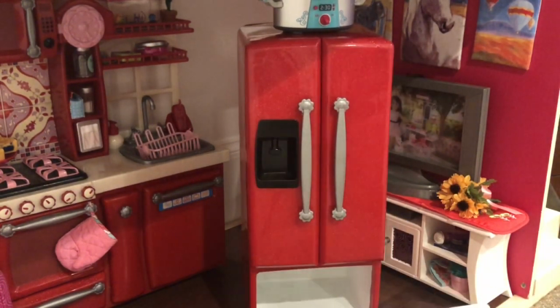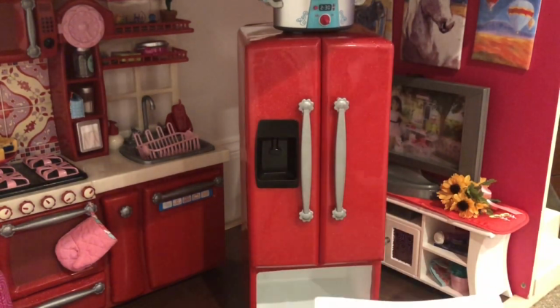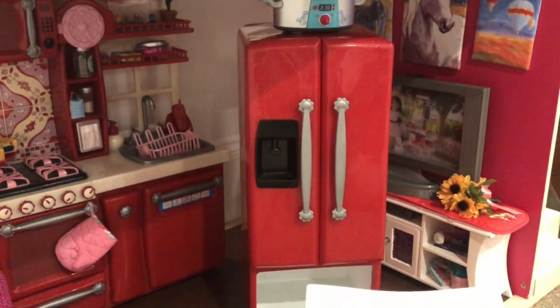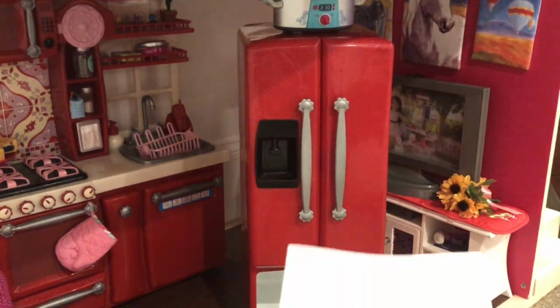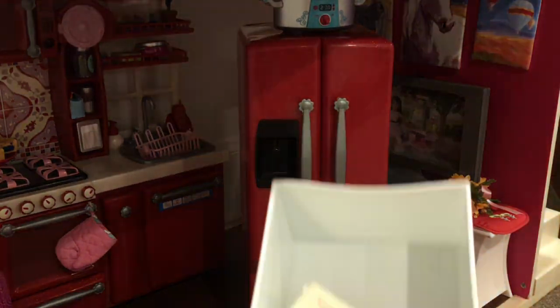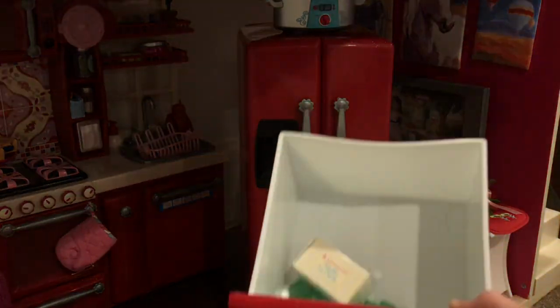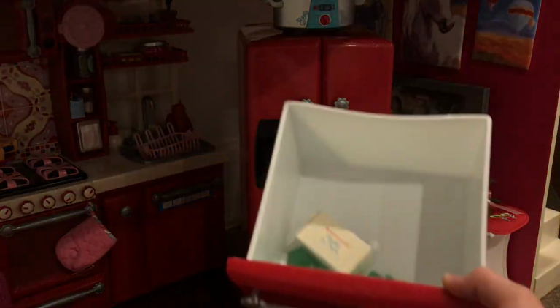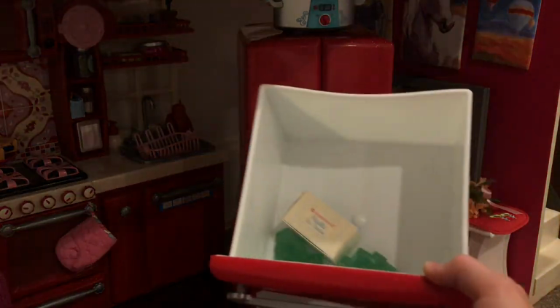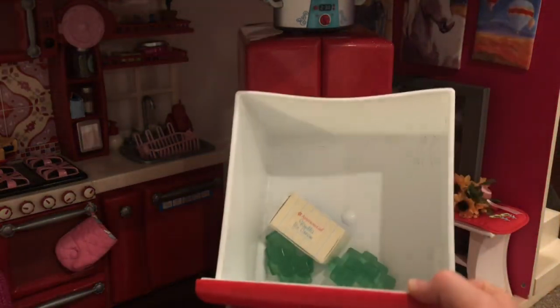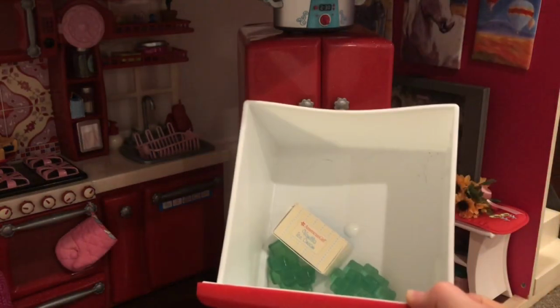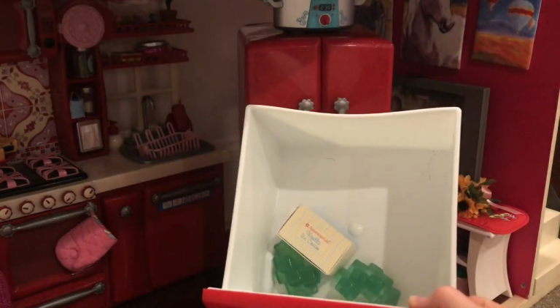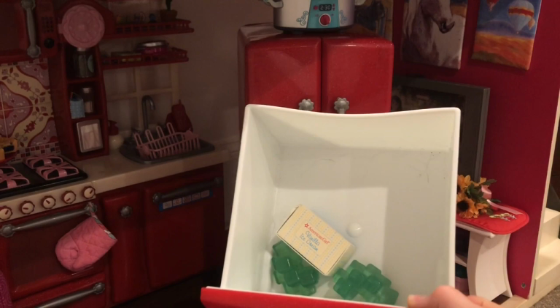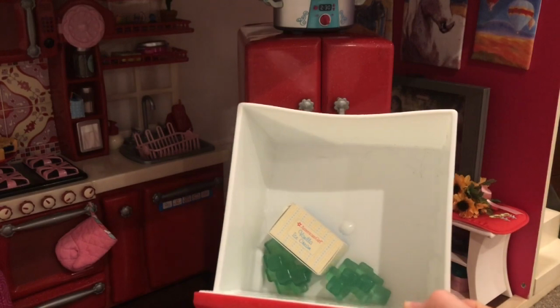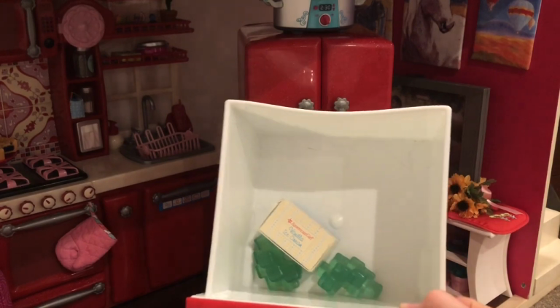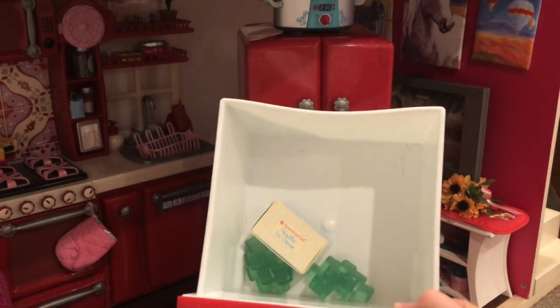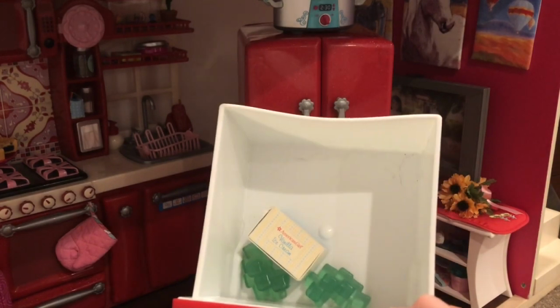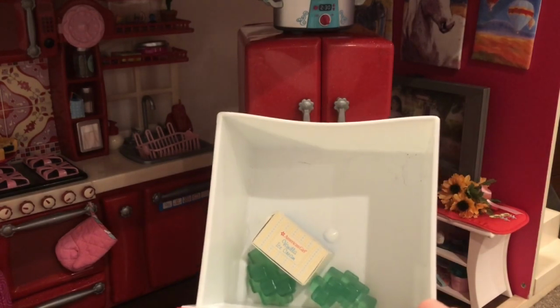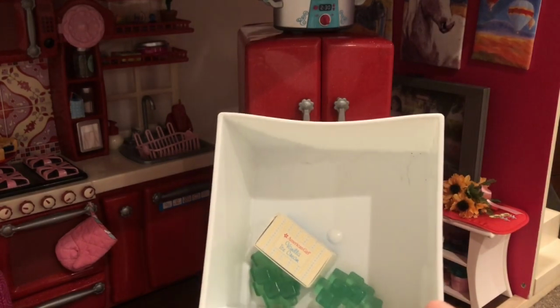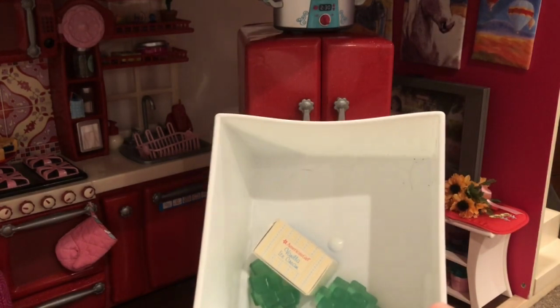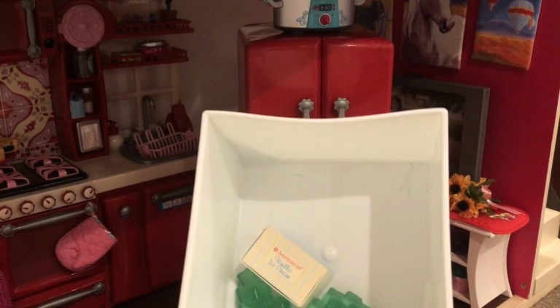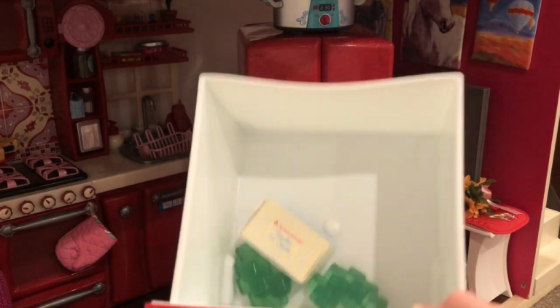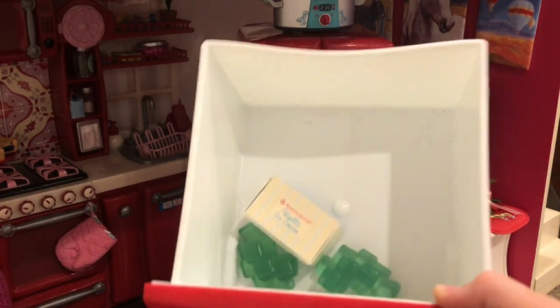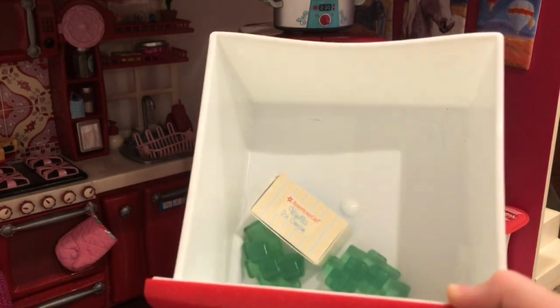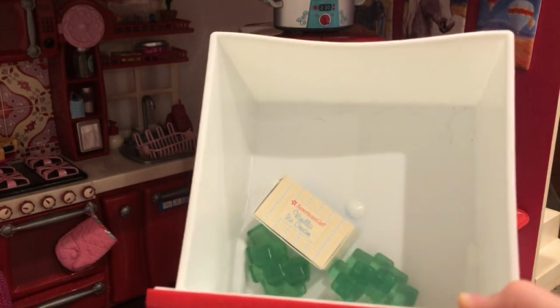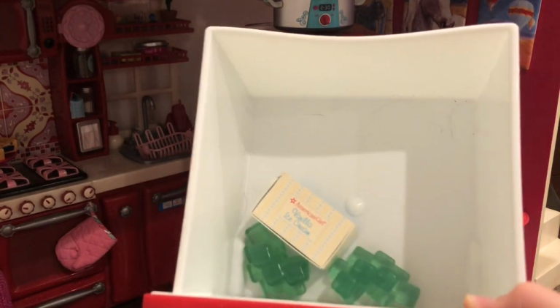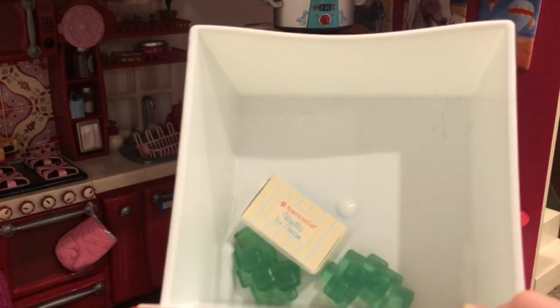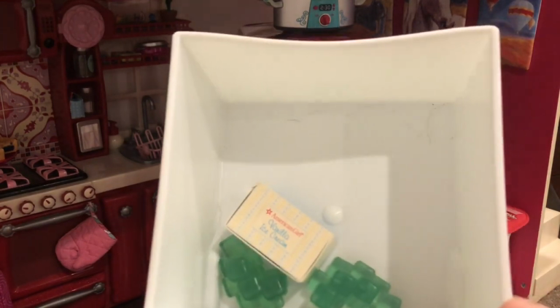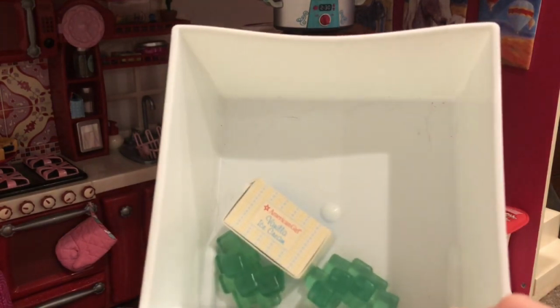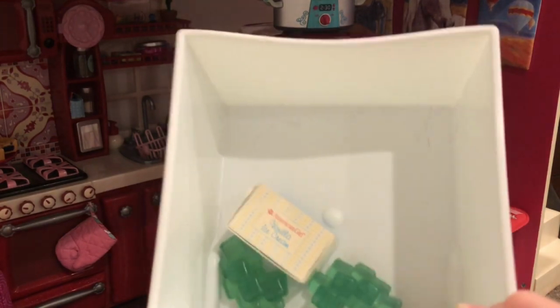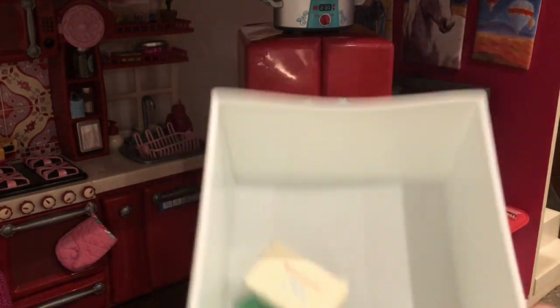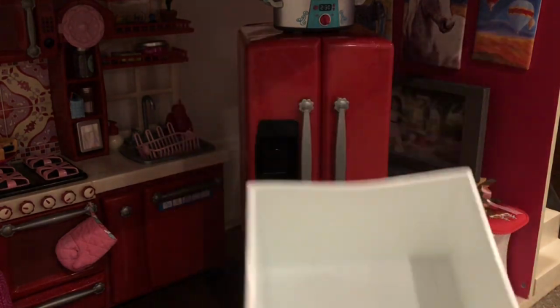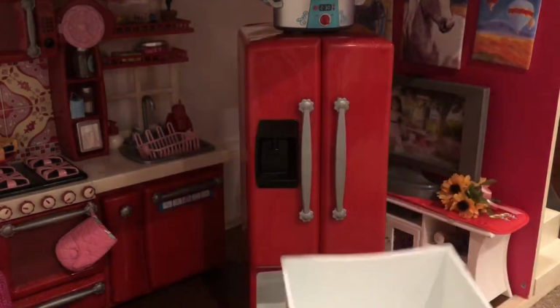Down here I have the freezer. In the freezer I just have some little ice blocks and then vanilla ice cream.